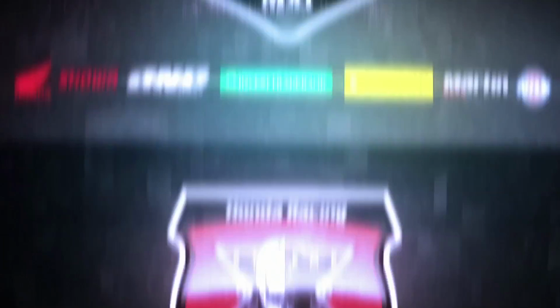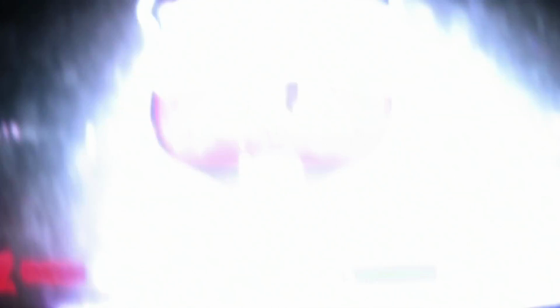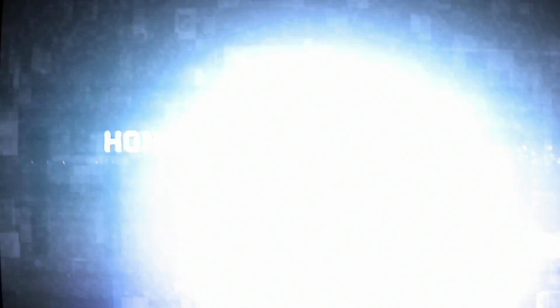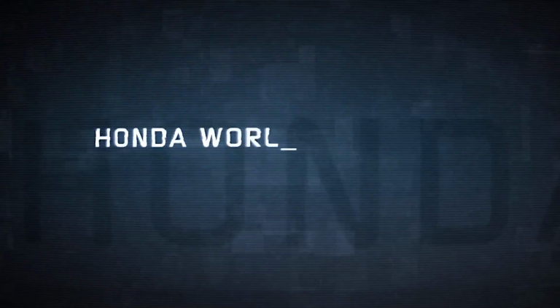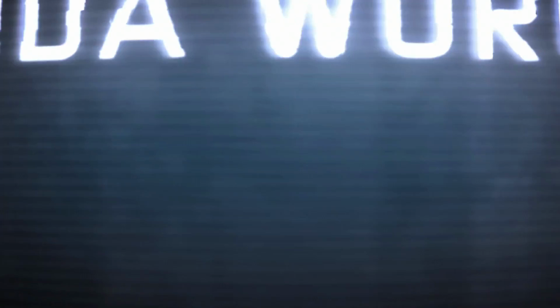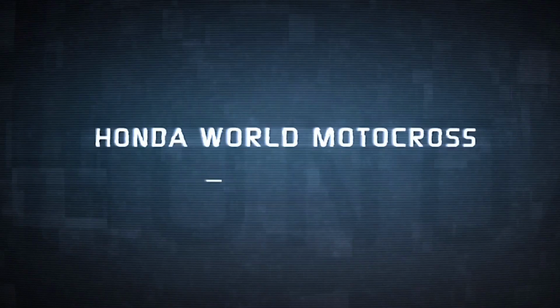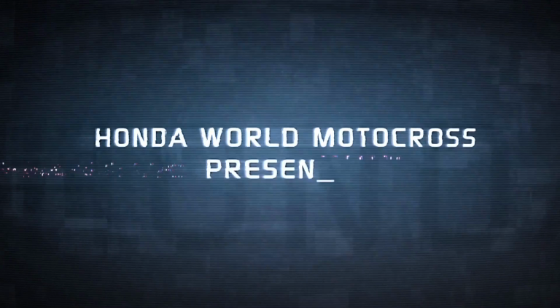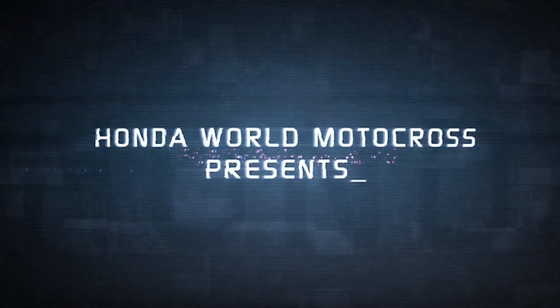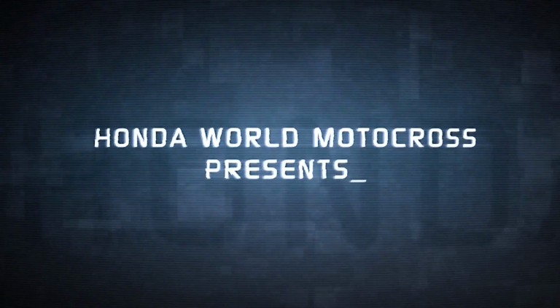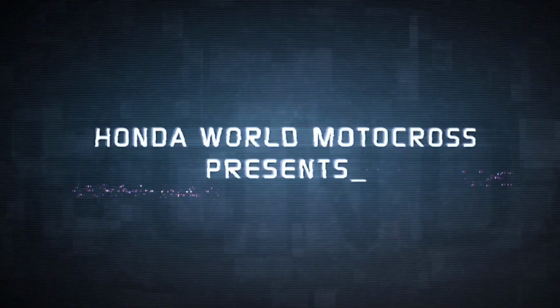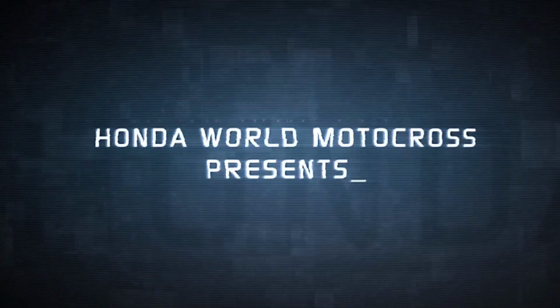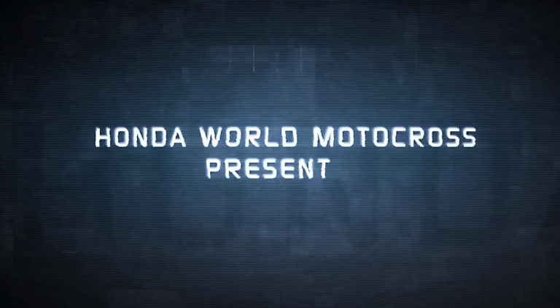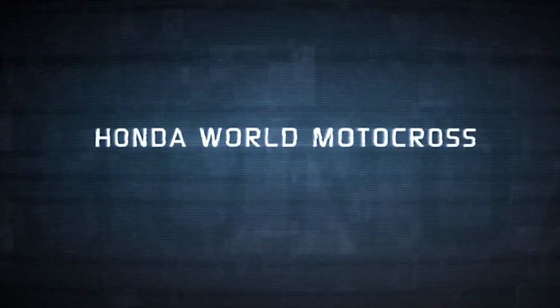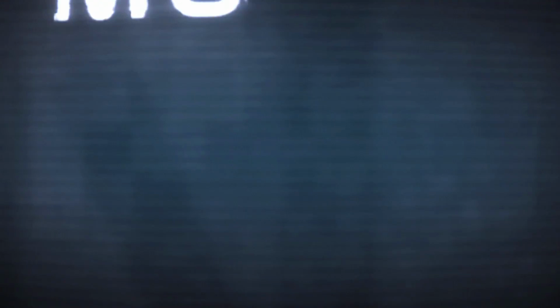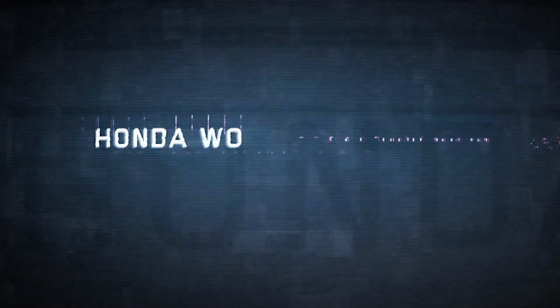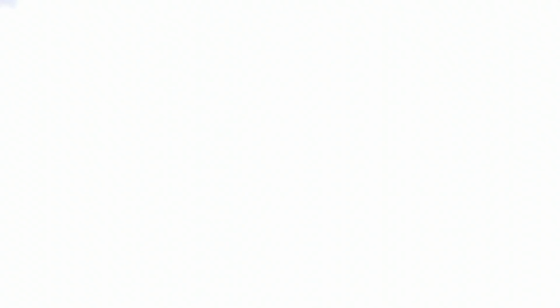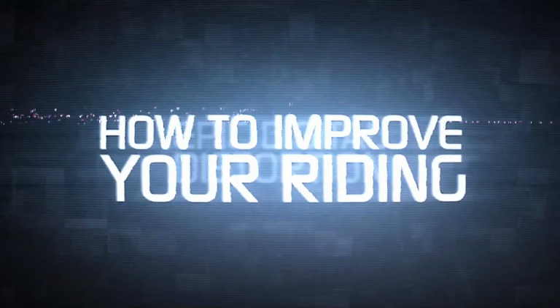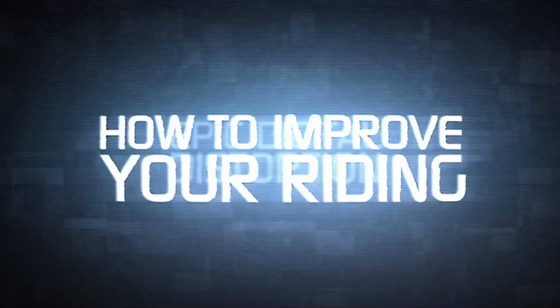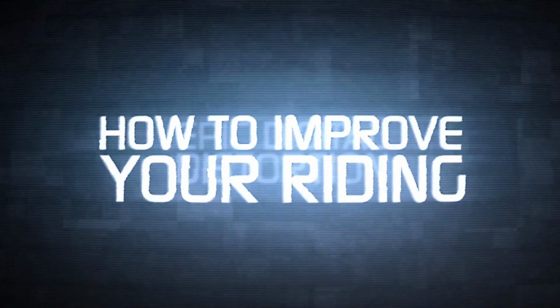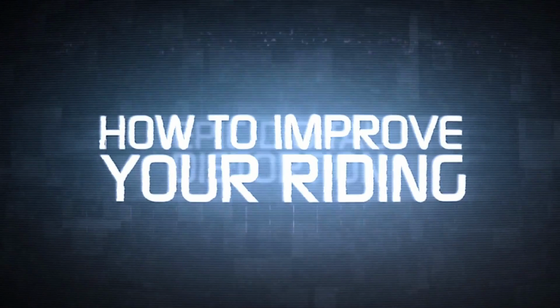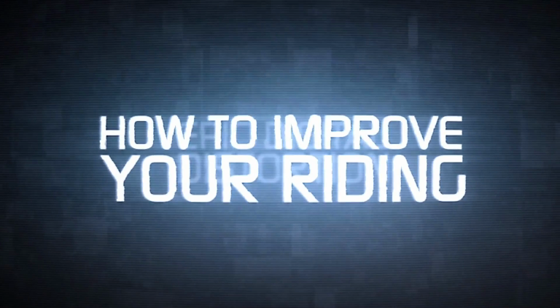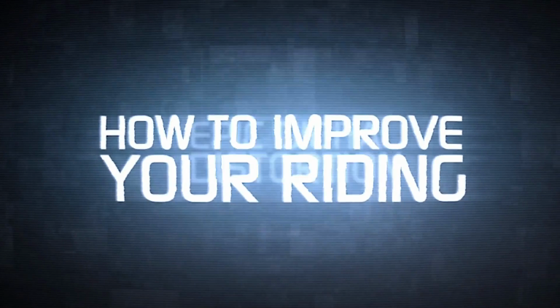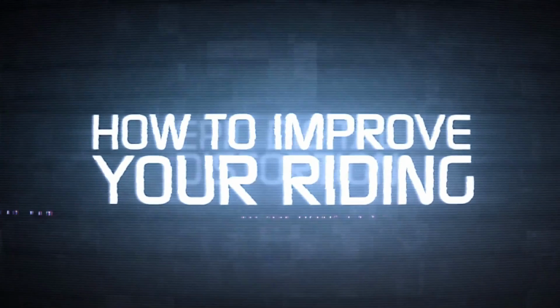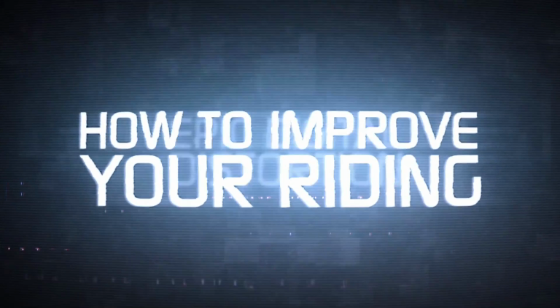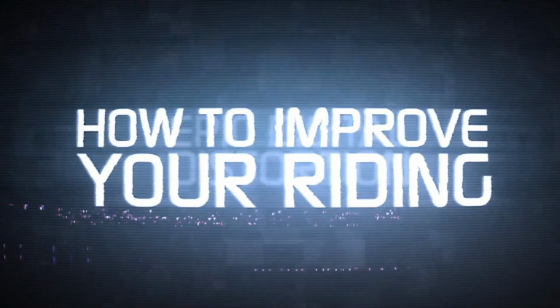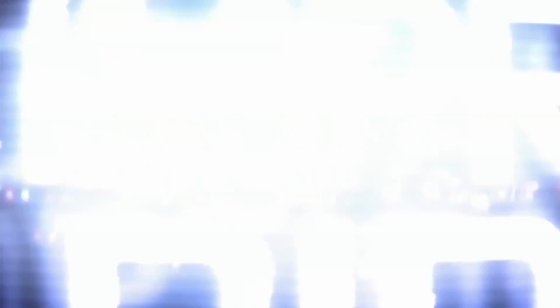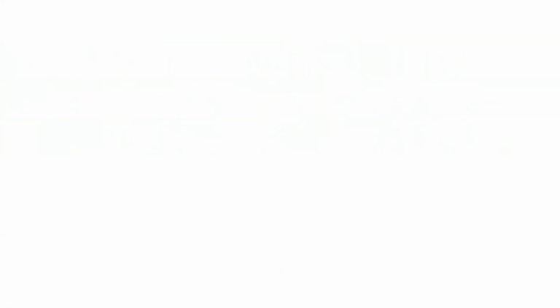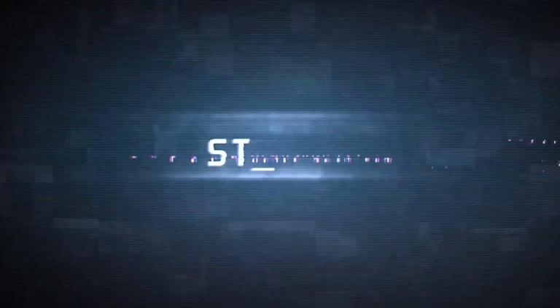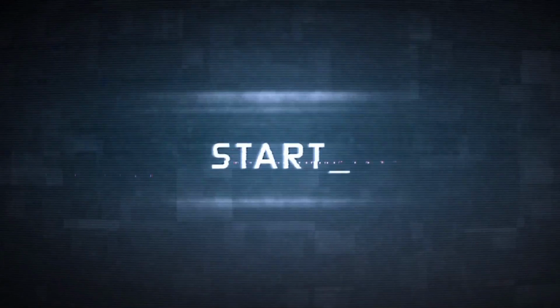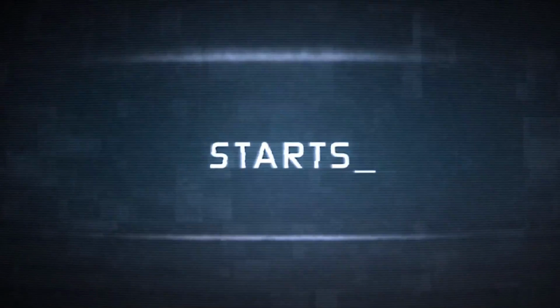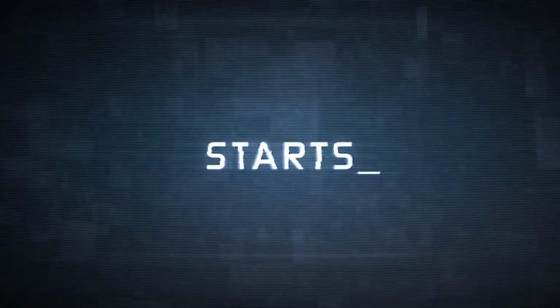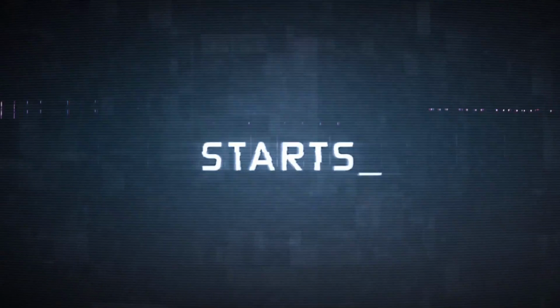Honda World Motocross presents: How to Improve Your Riding Starts.